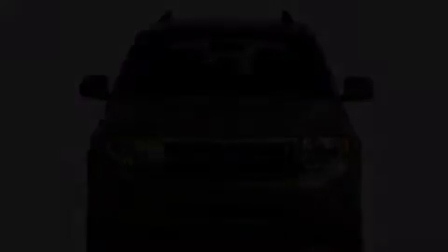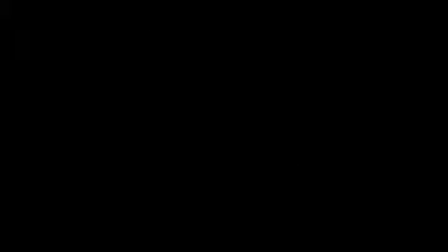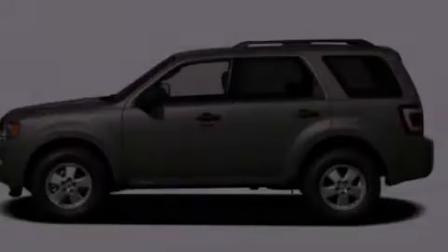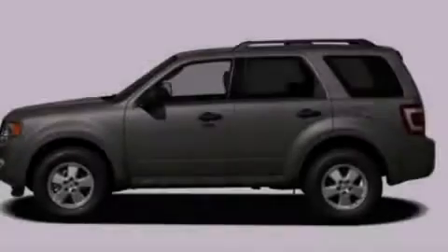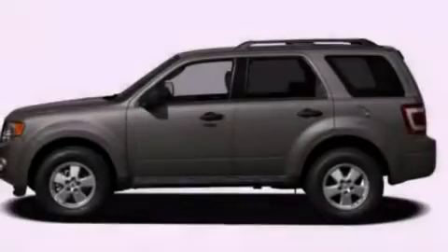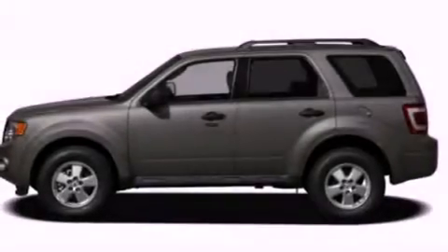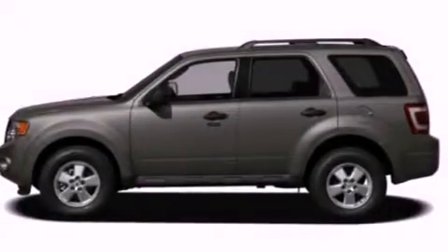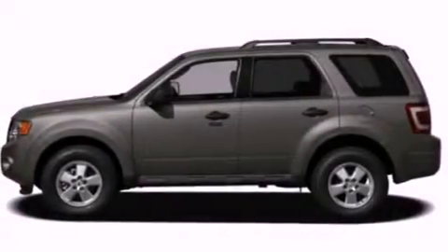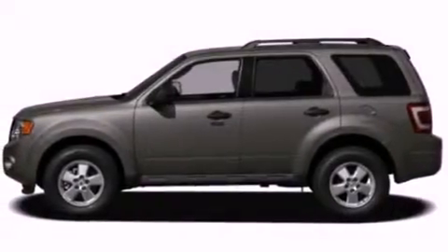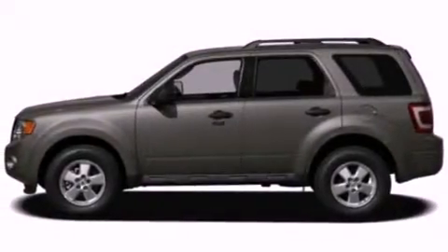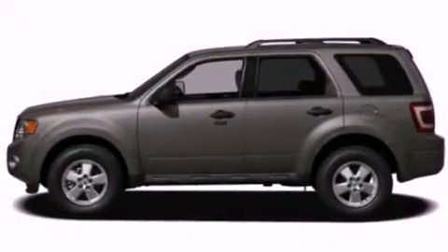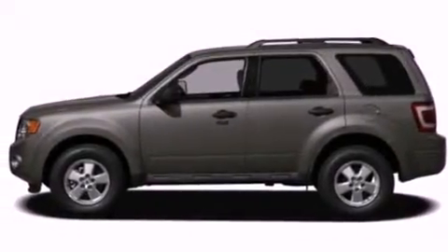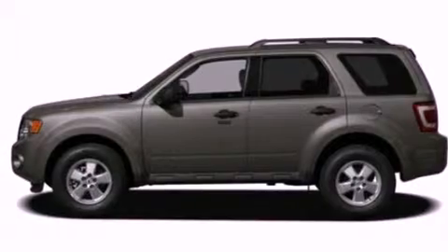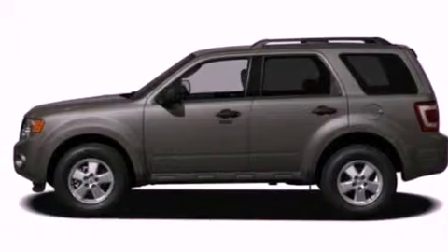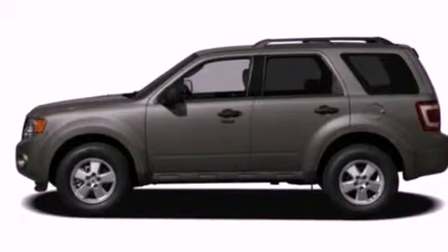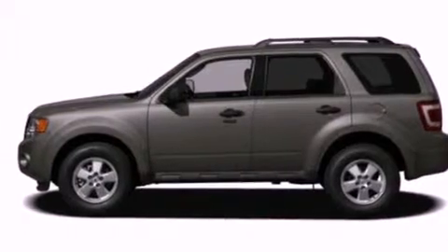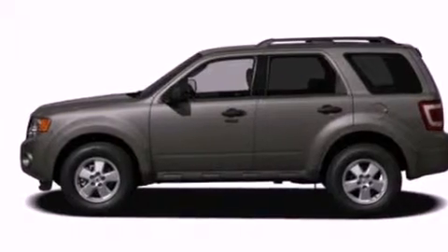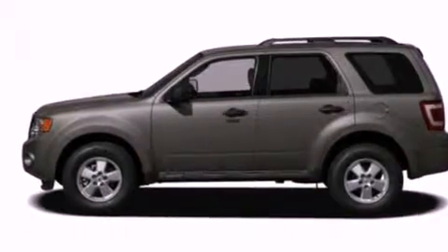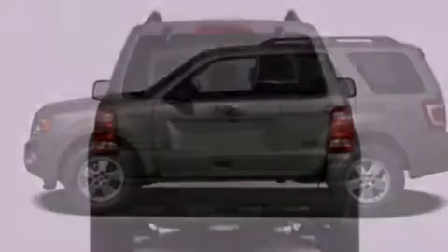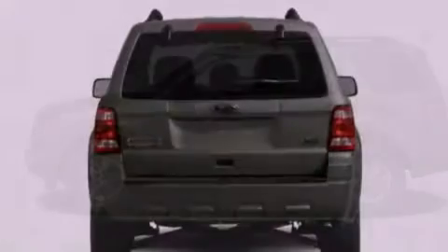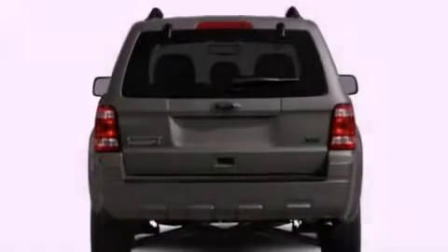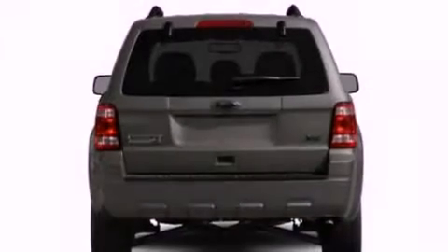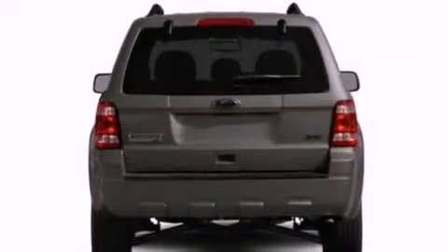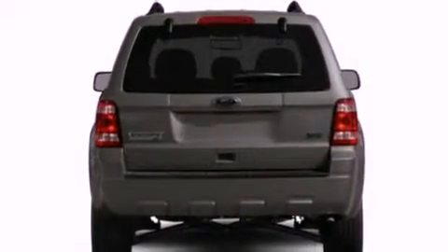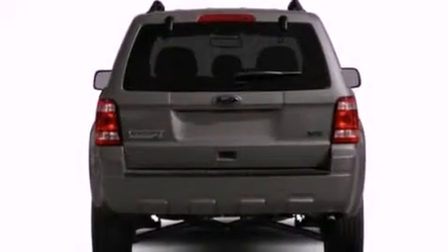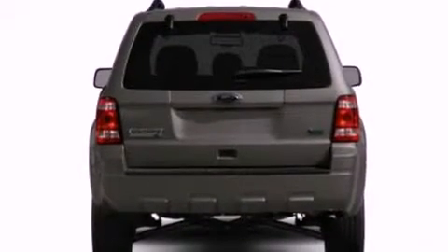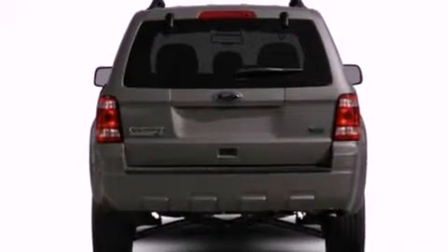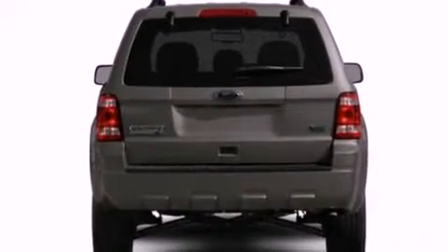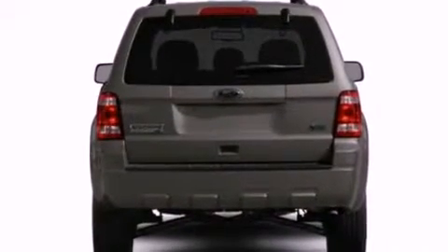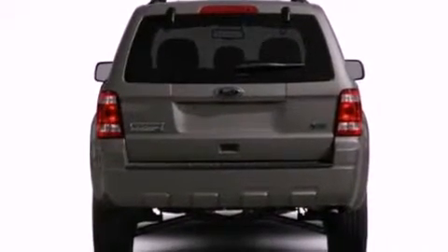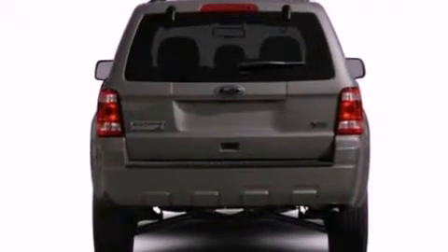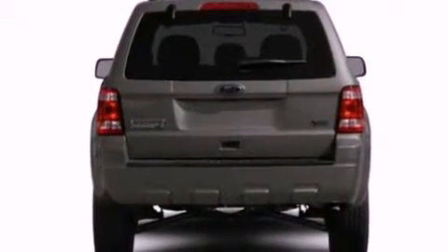With an EPA estimated rating of 27 miles per gallon on the highway, this automobile helps leave money in your pocket where you want it.